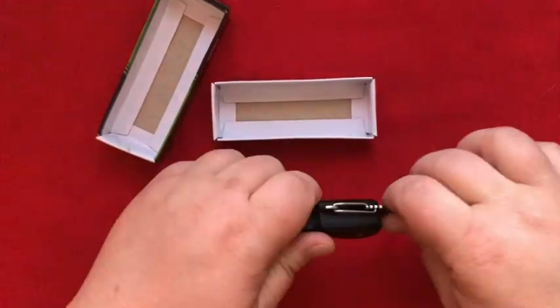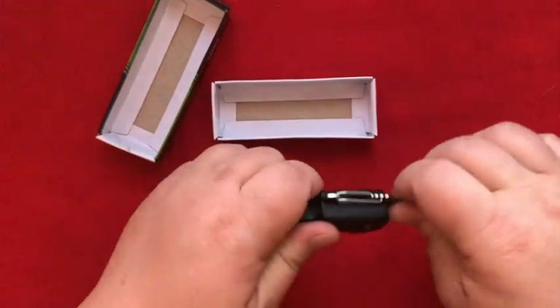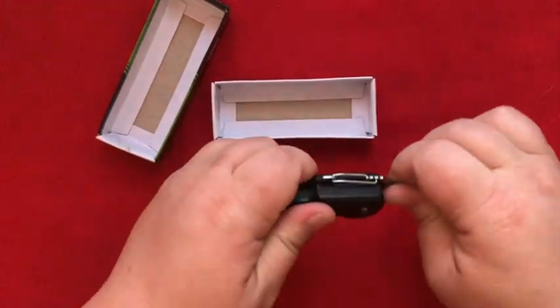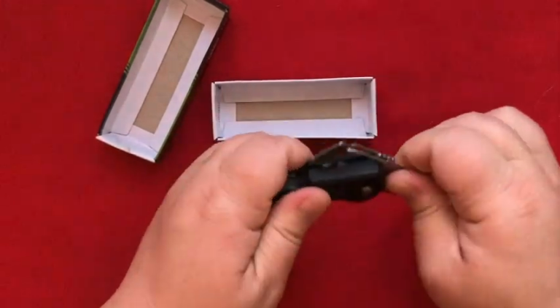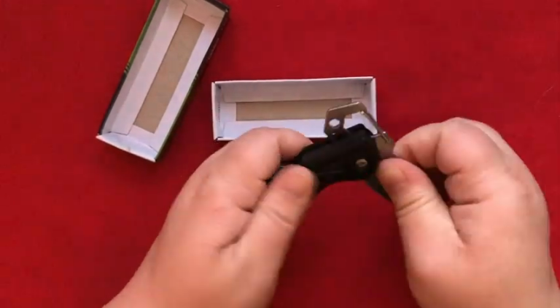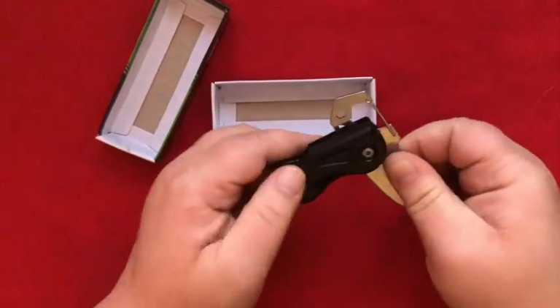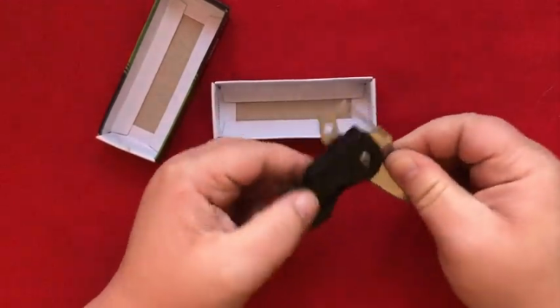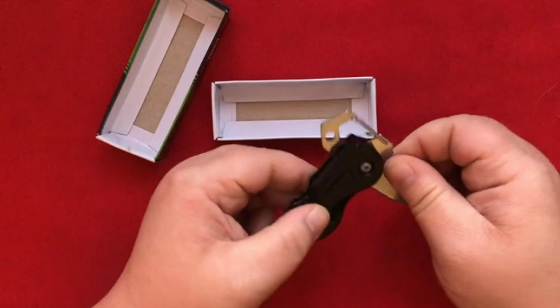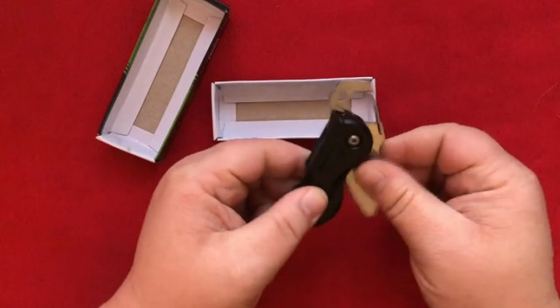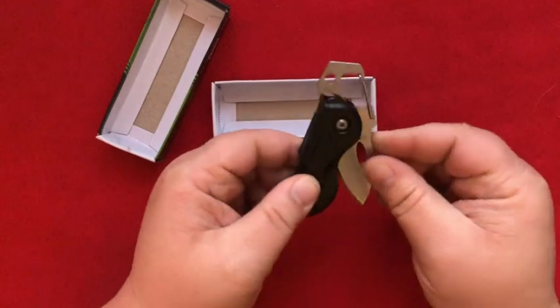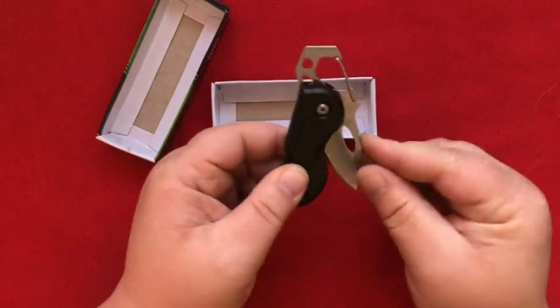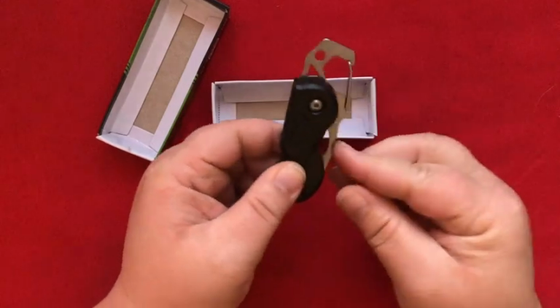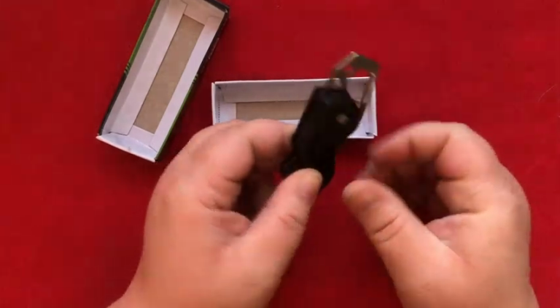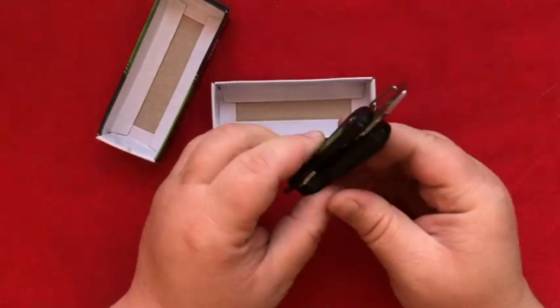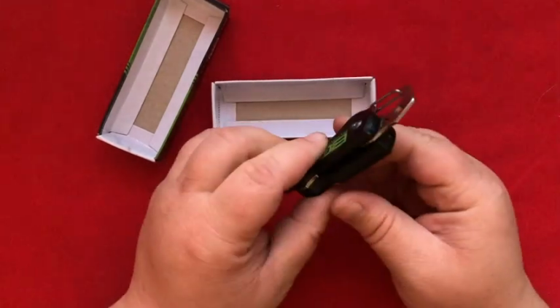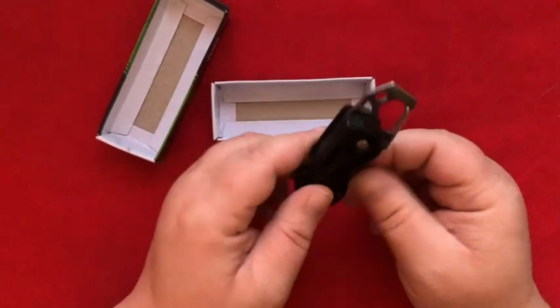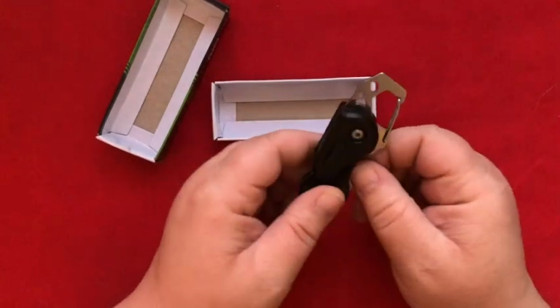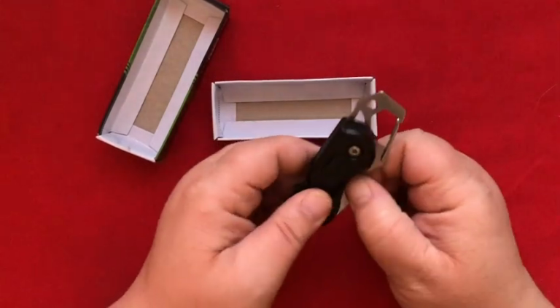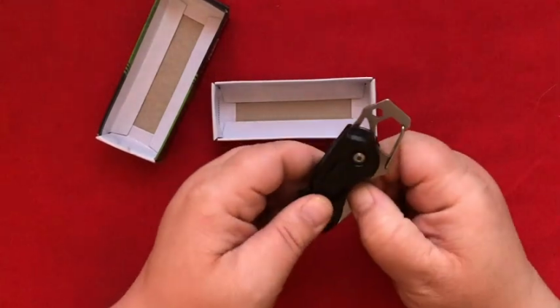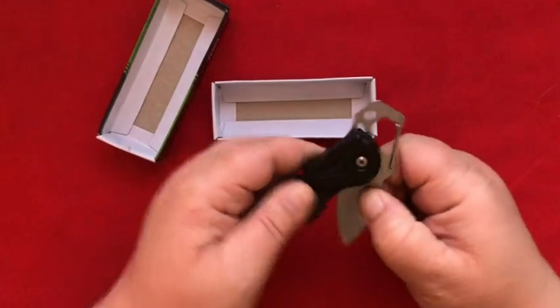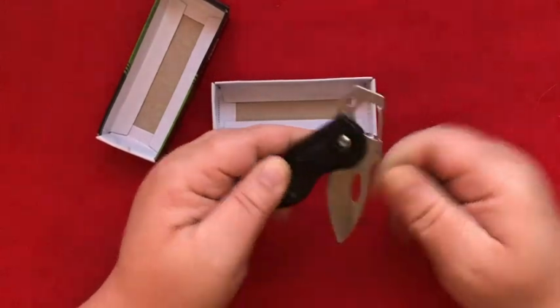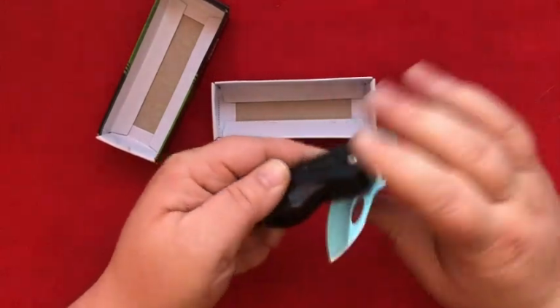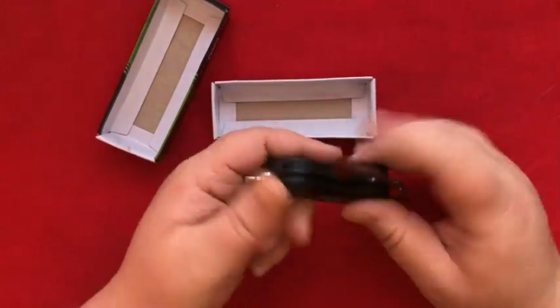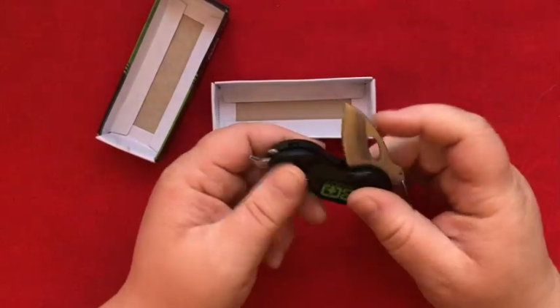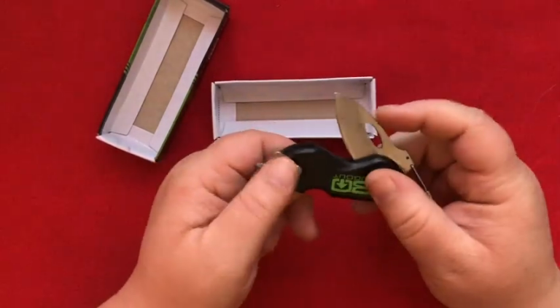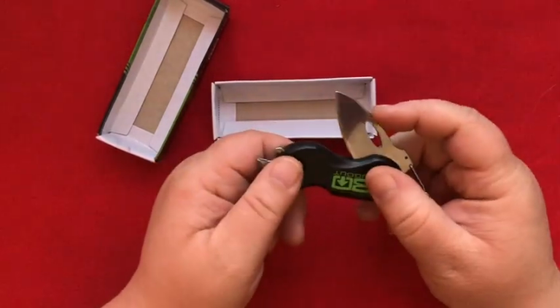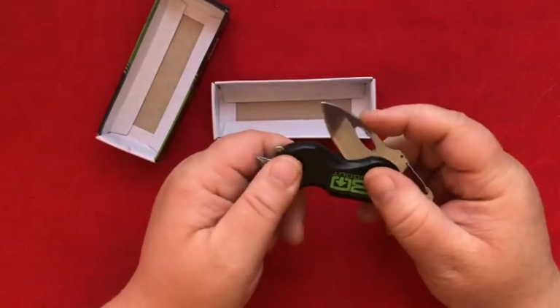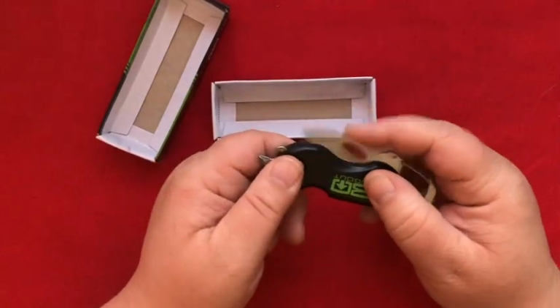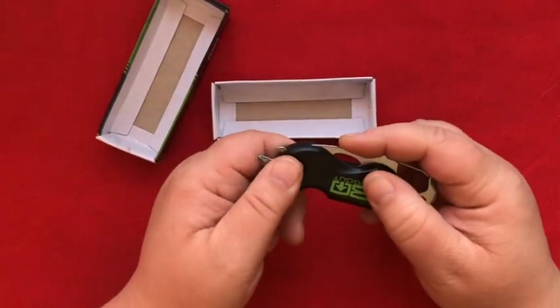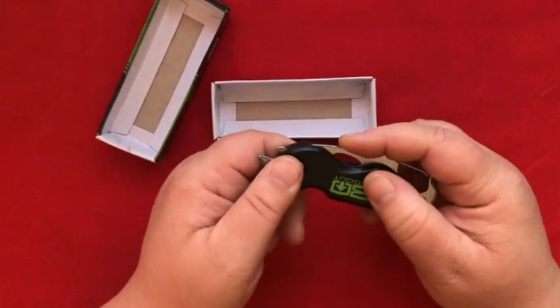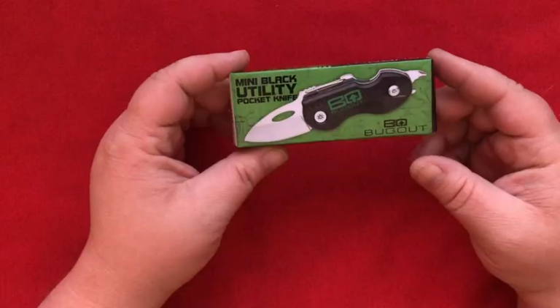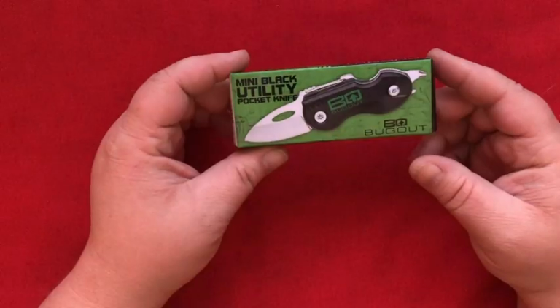It's basically a slip joint with a pretty good detent. Bugout.